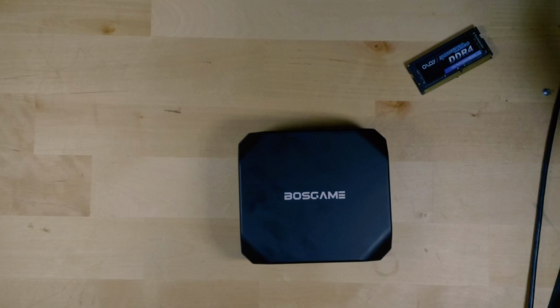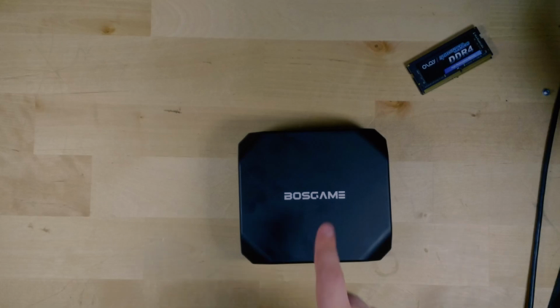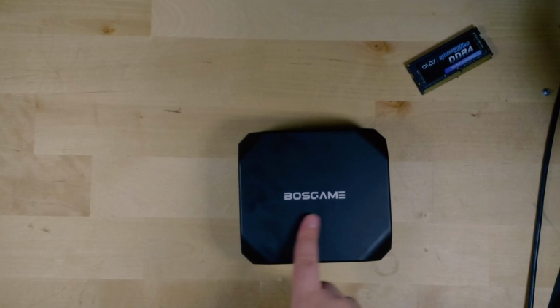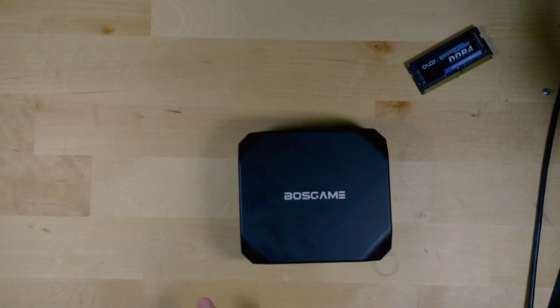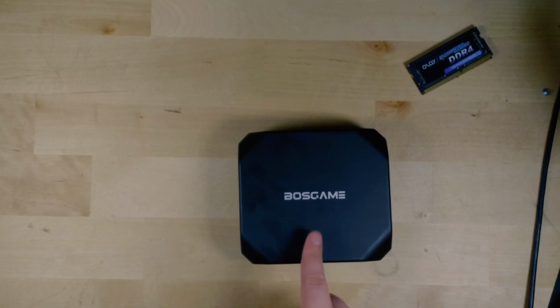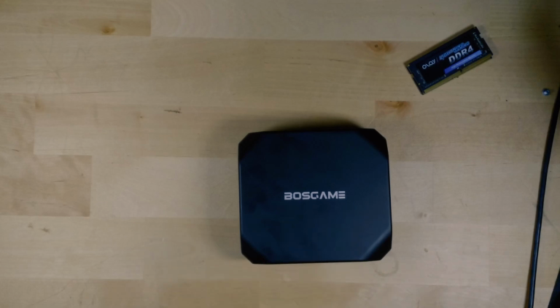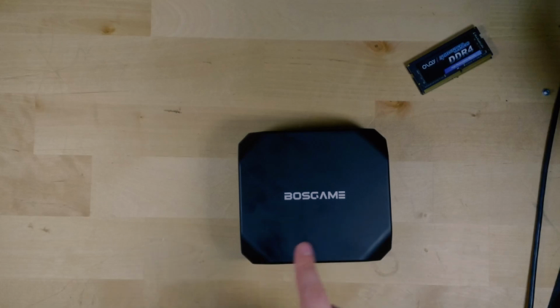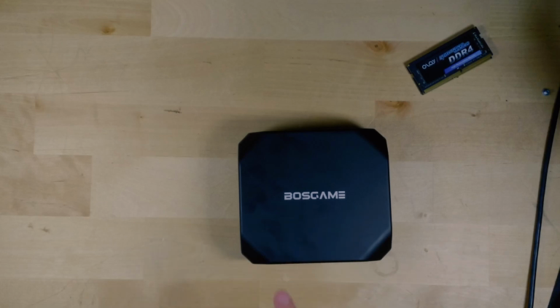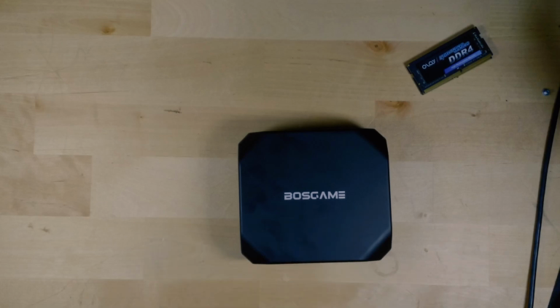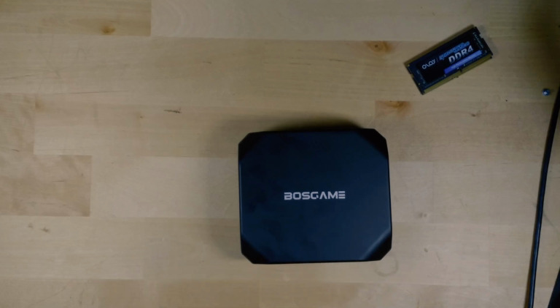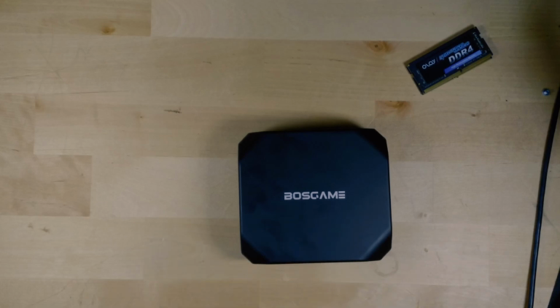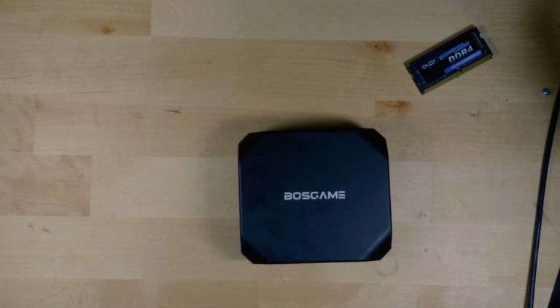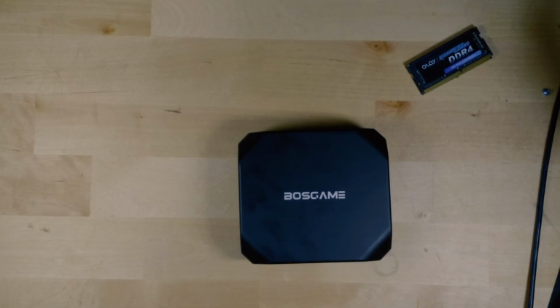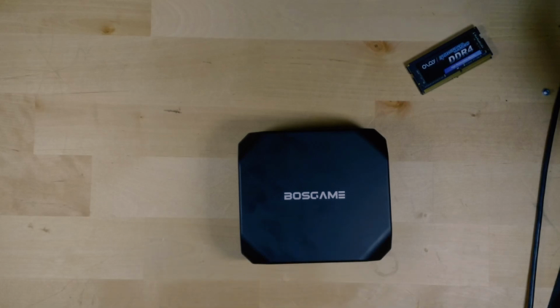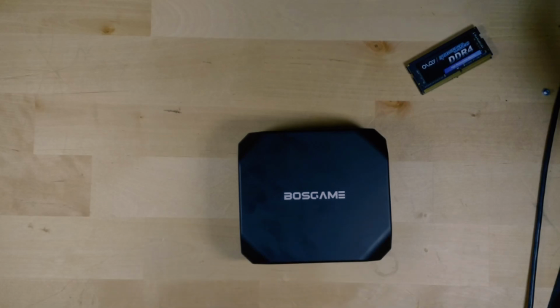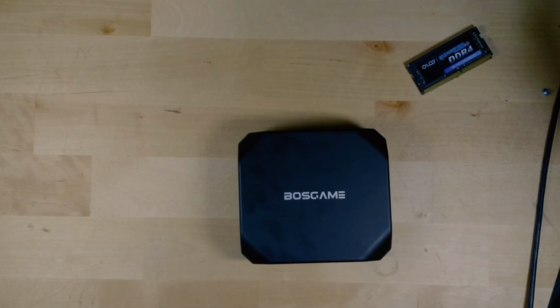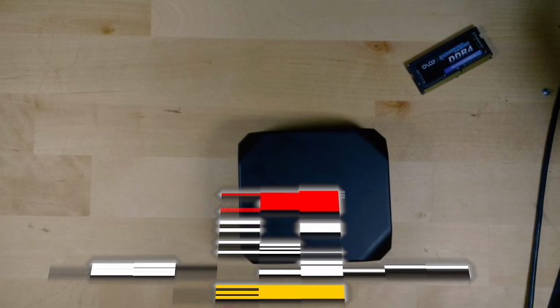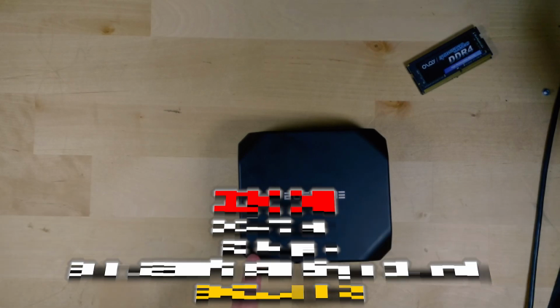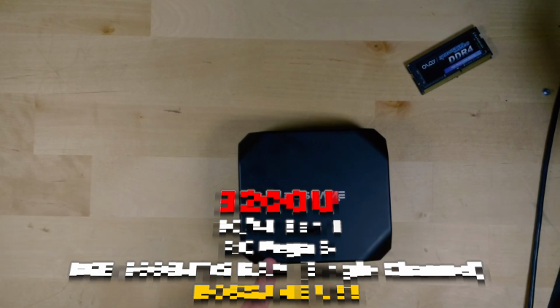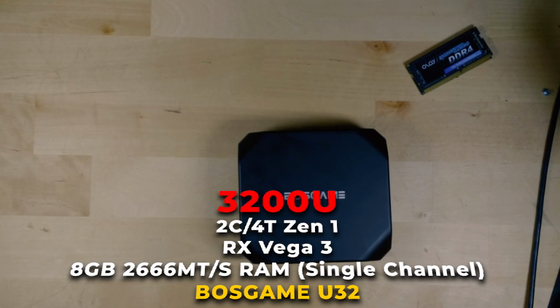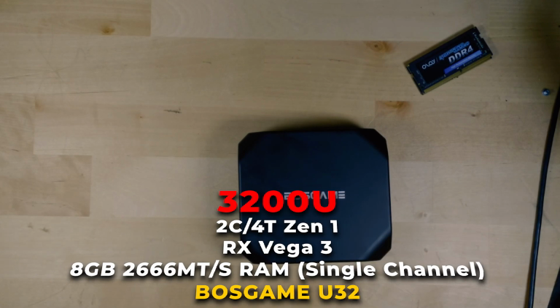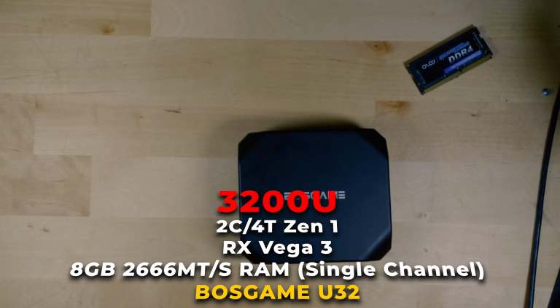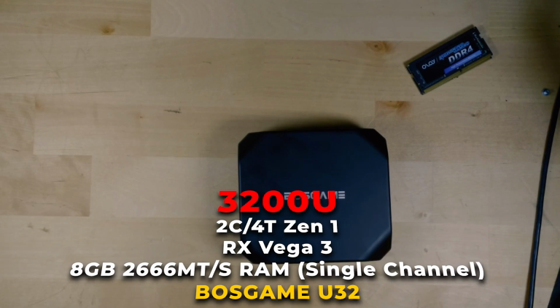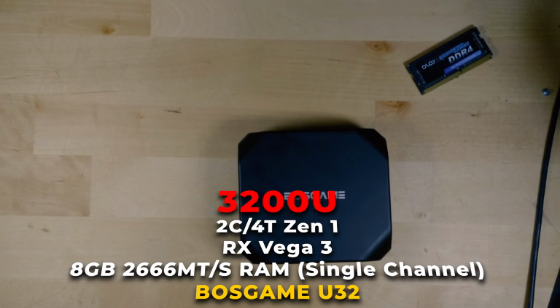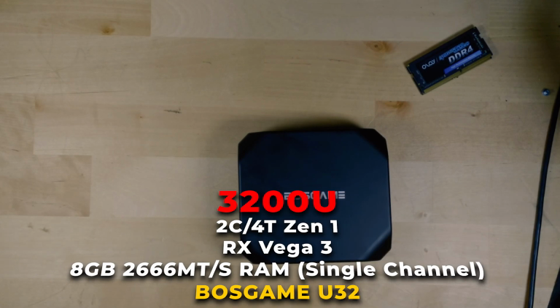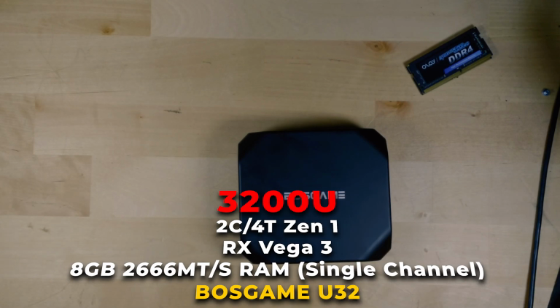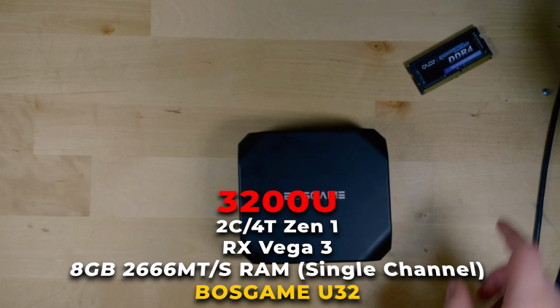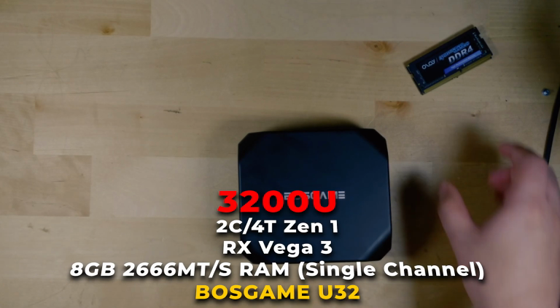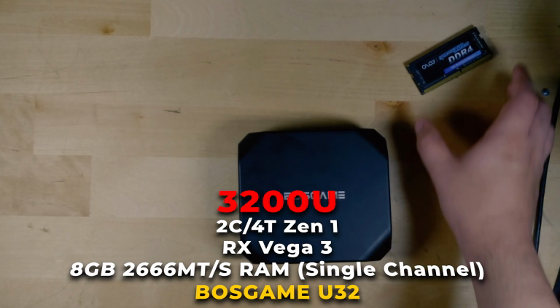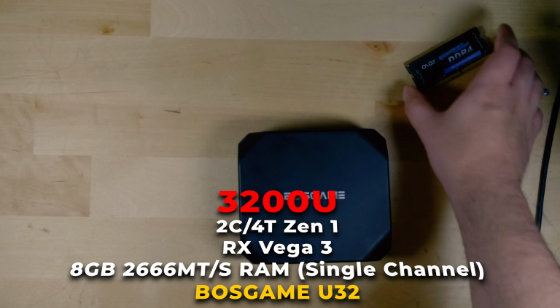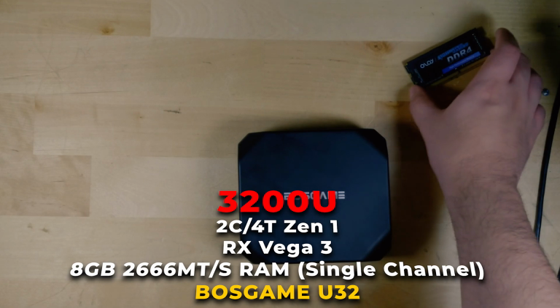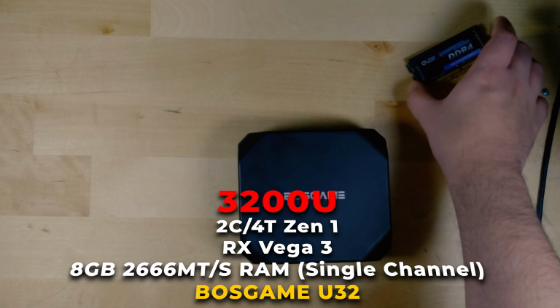Hey there, today we're going to be upgrading the RAM on the Boss Game U32 Mini PC.